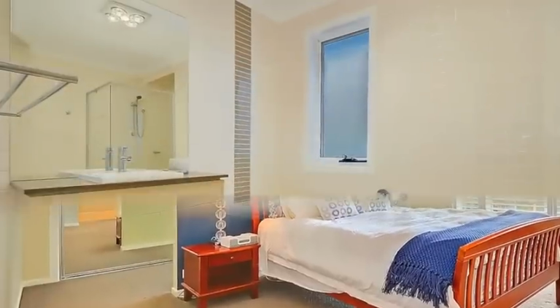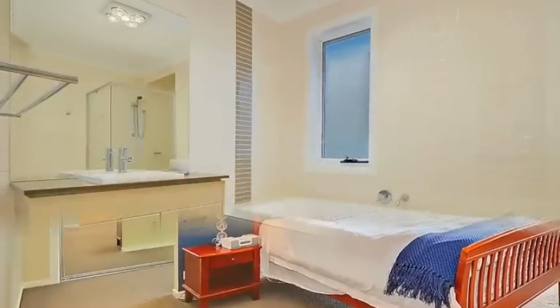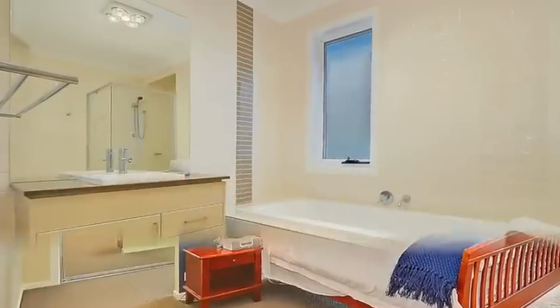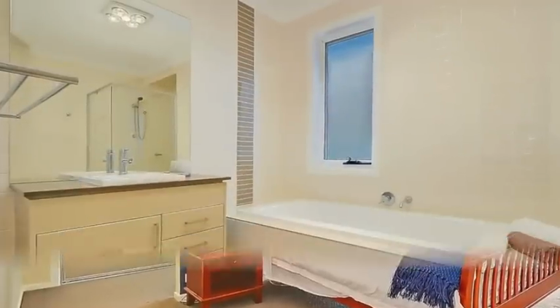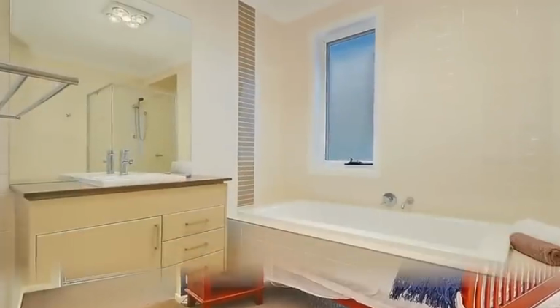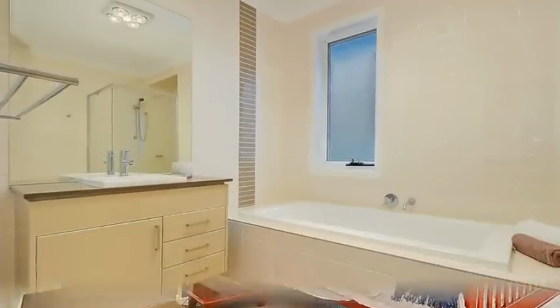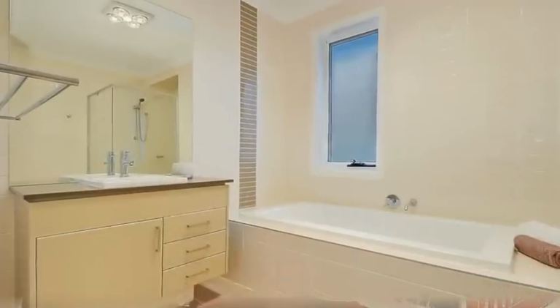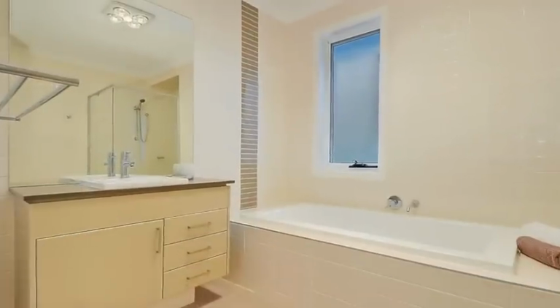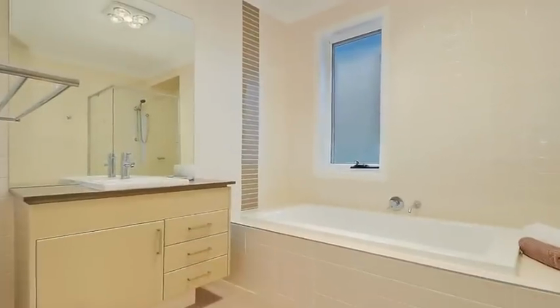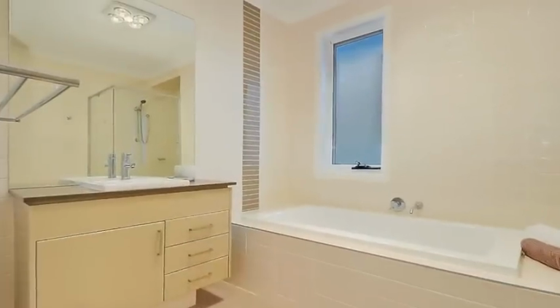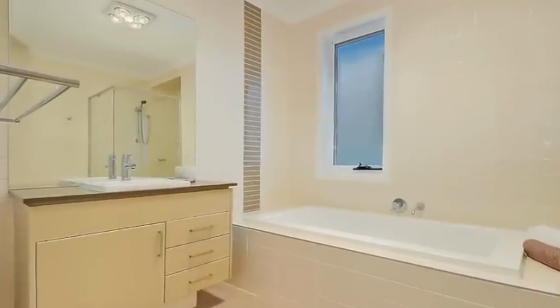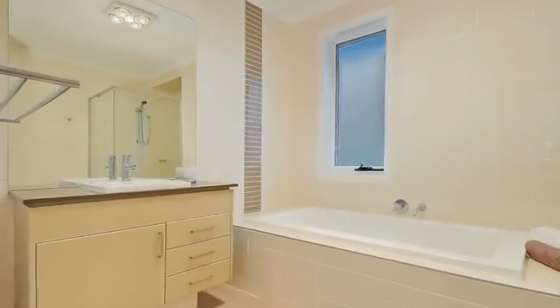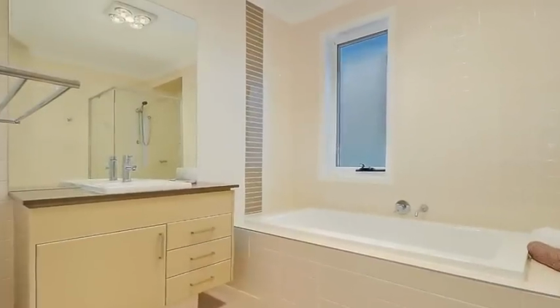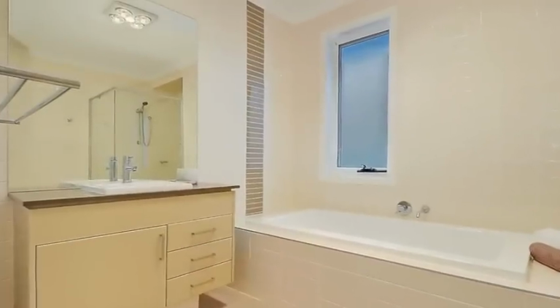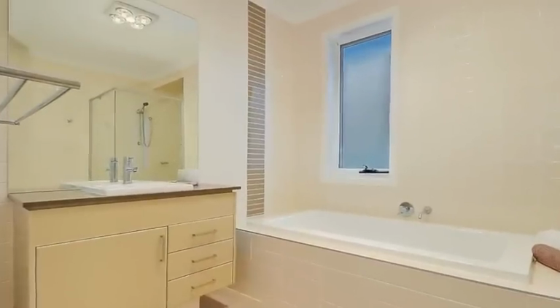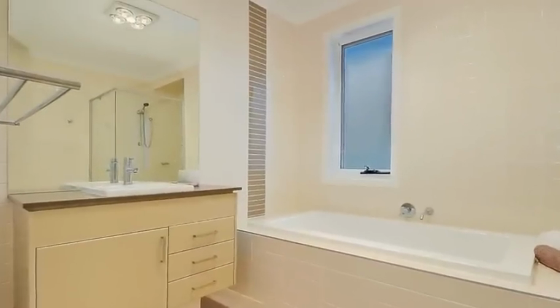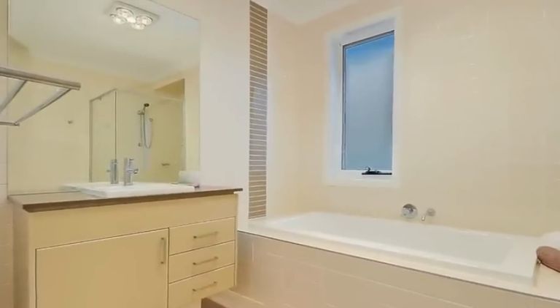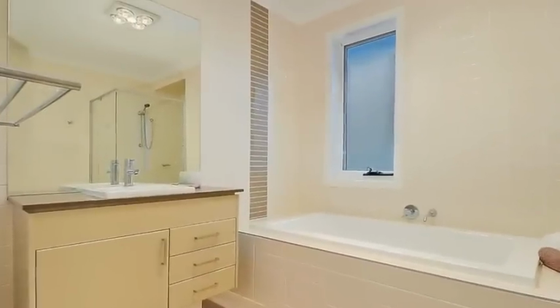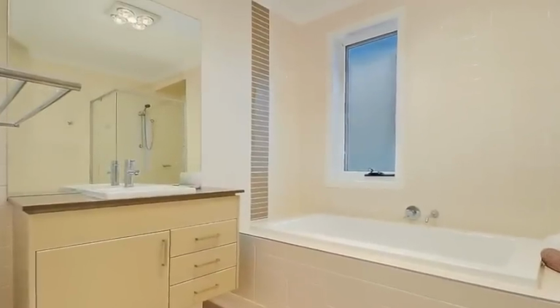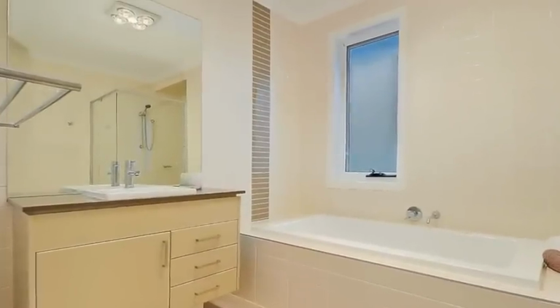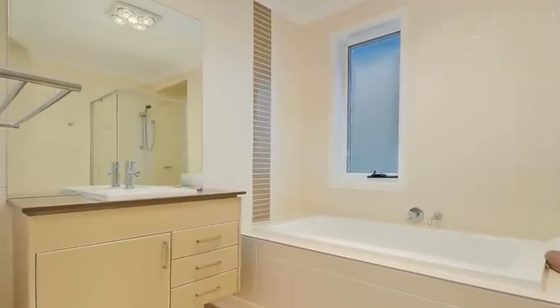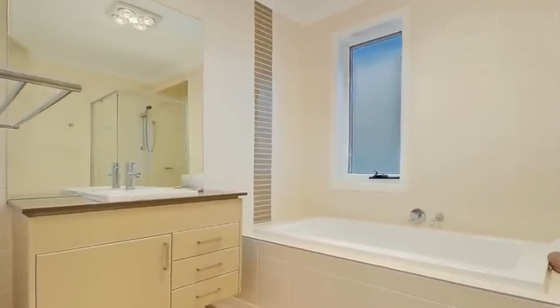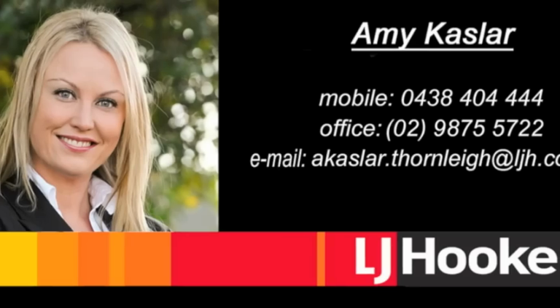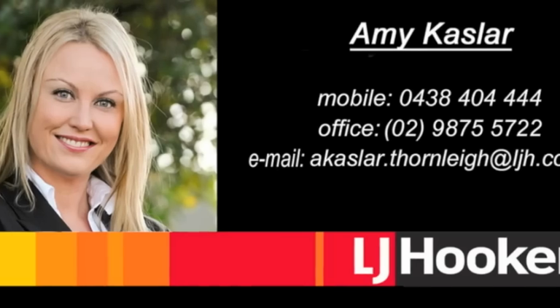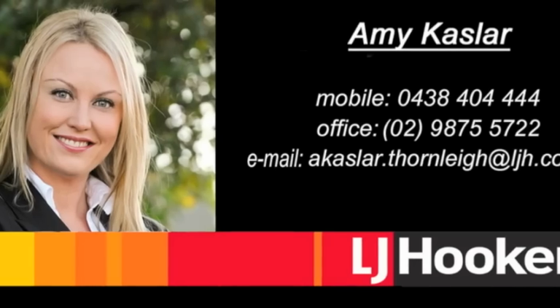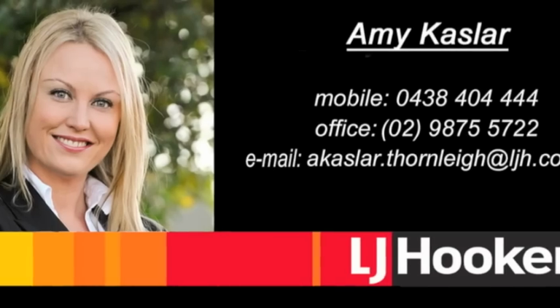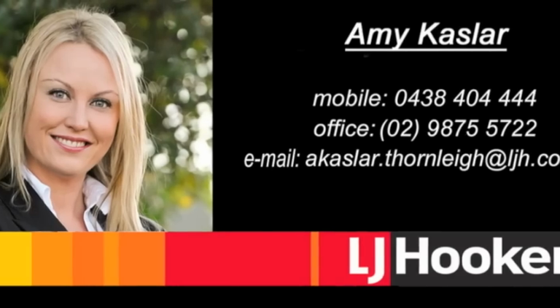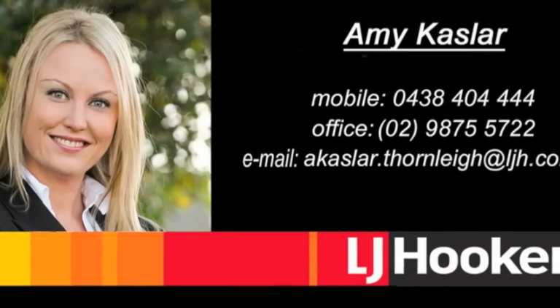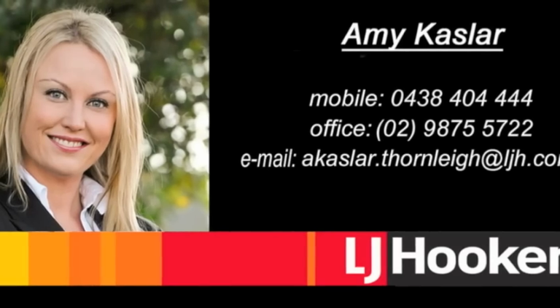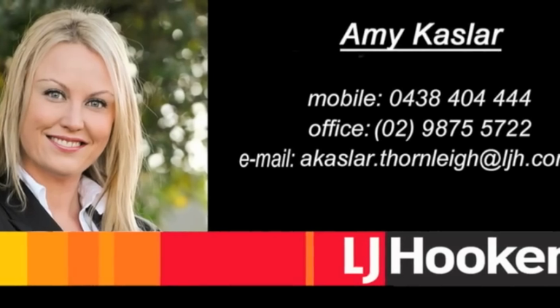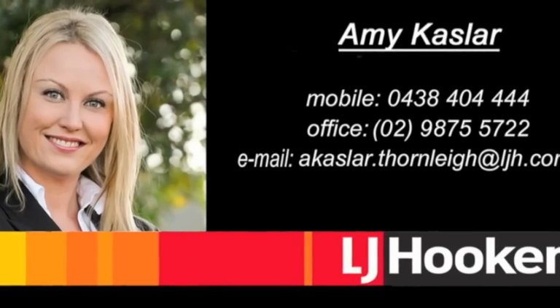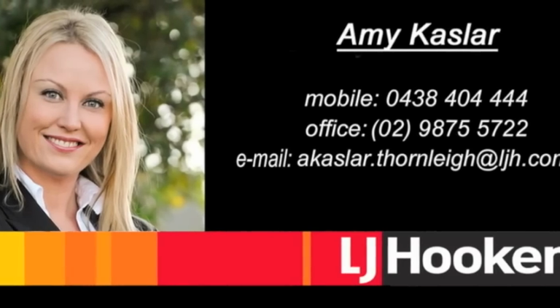Do not let this one pass you by. Call Amy for an inspection now.